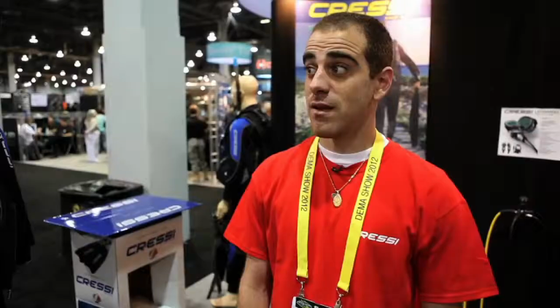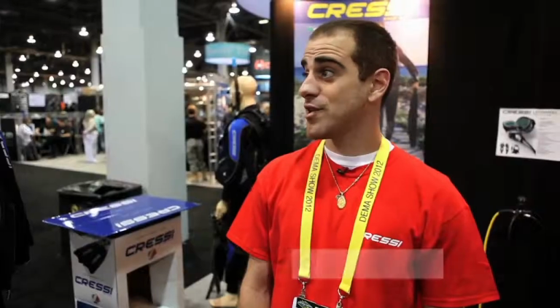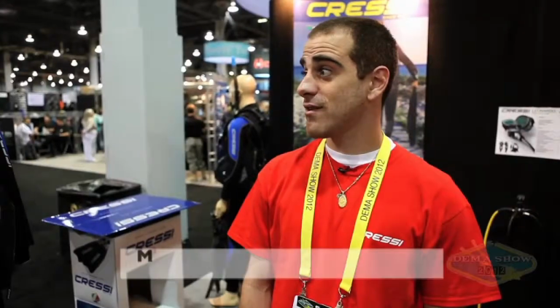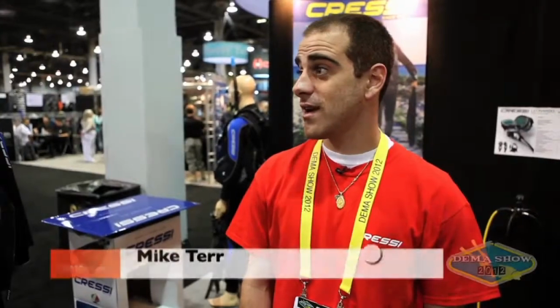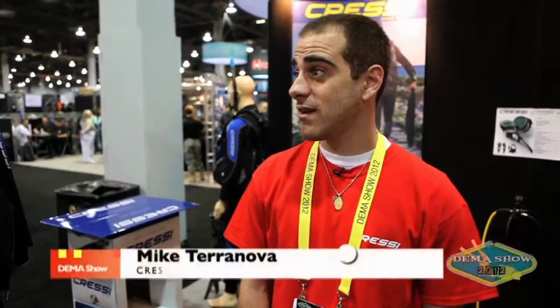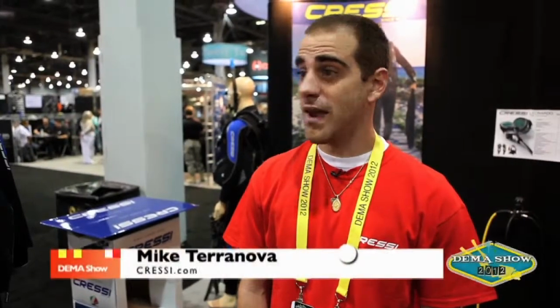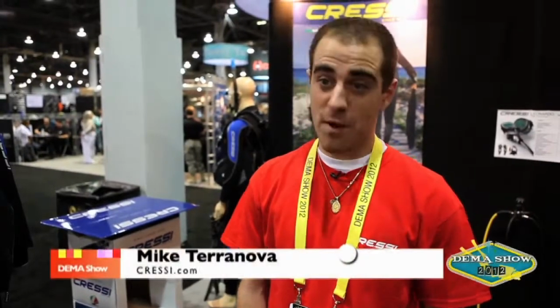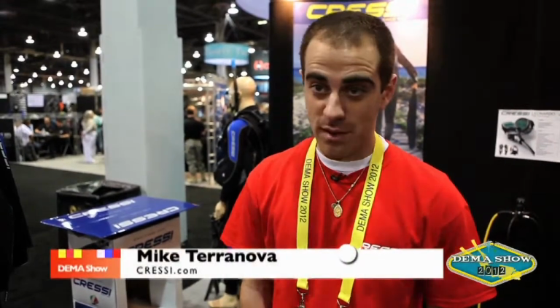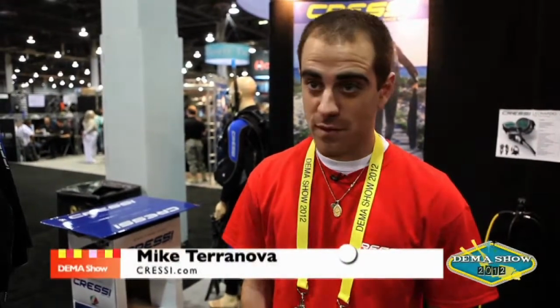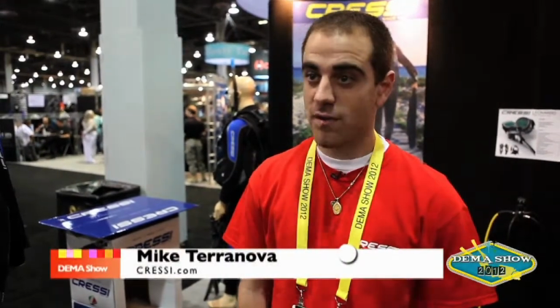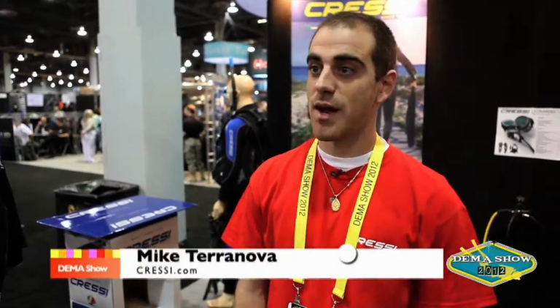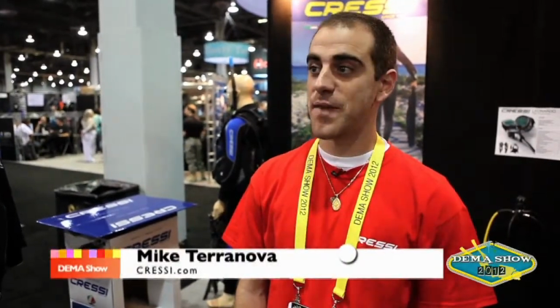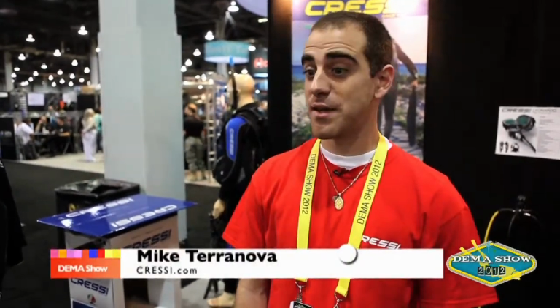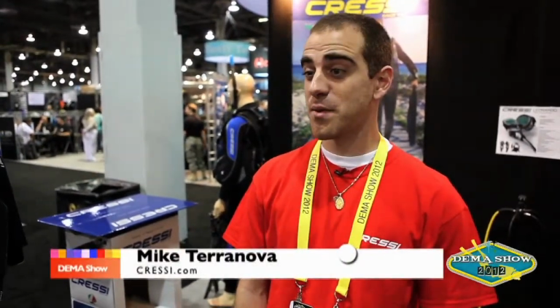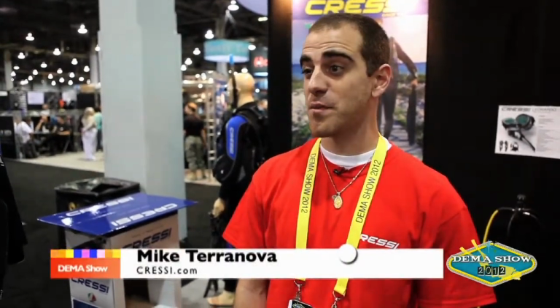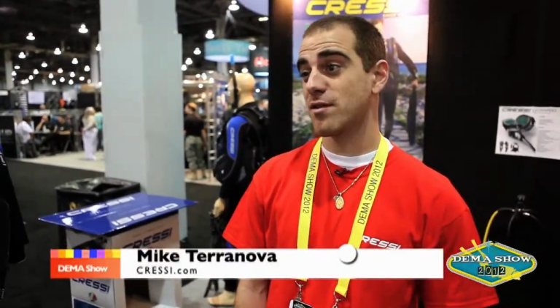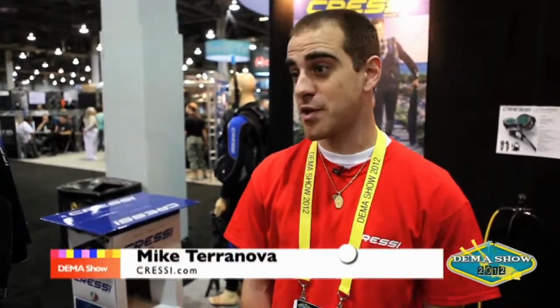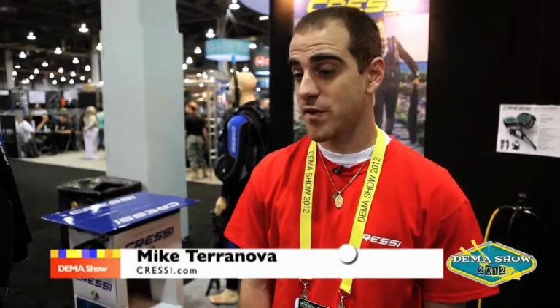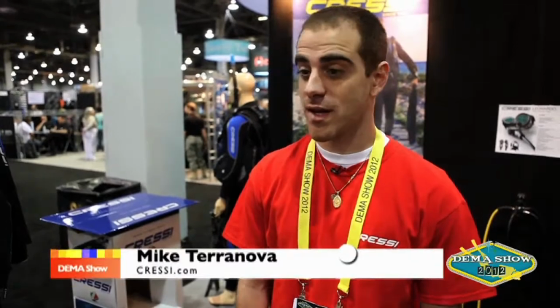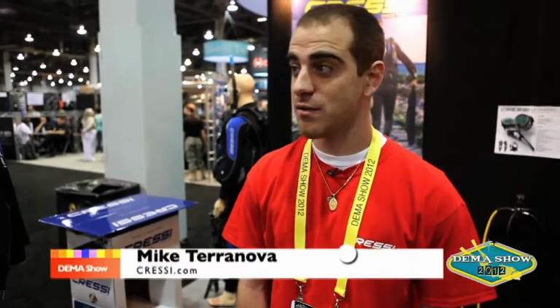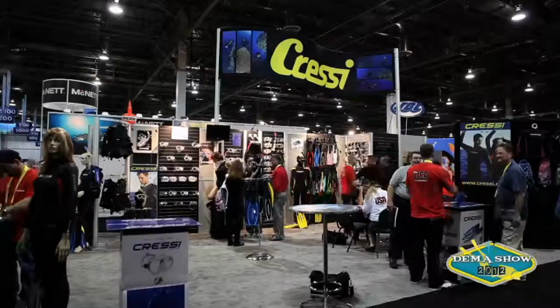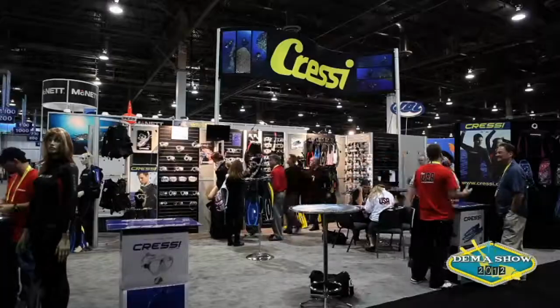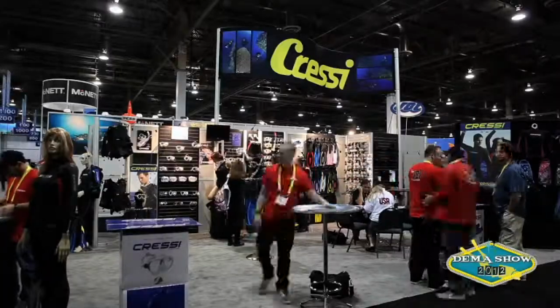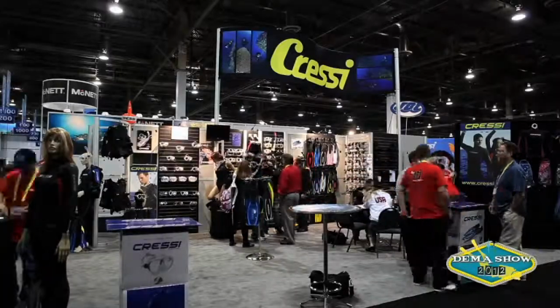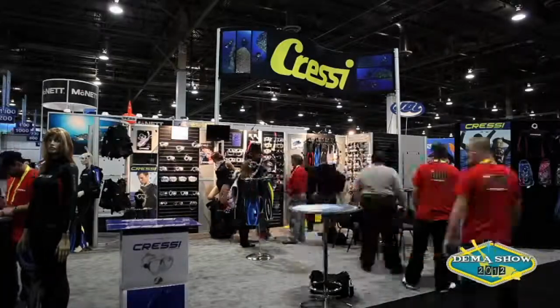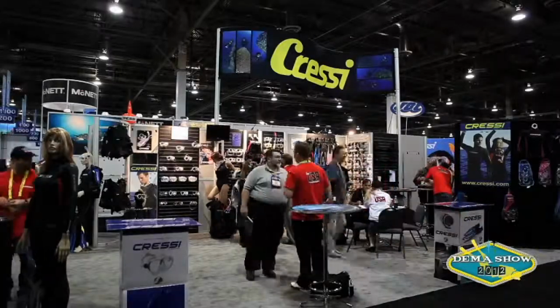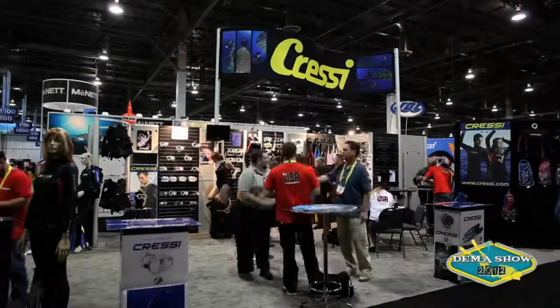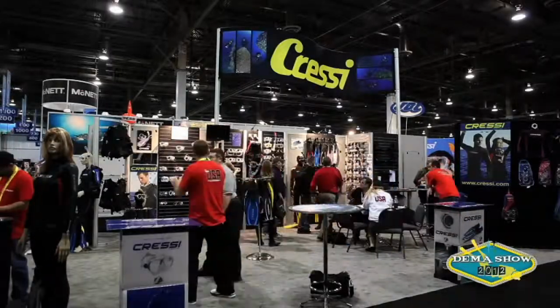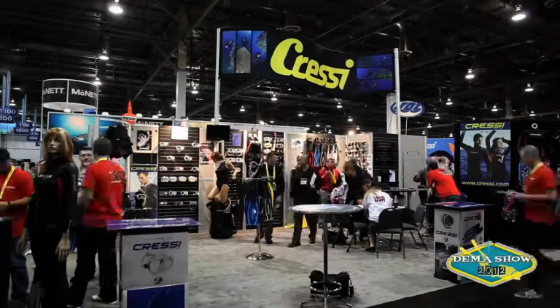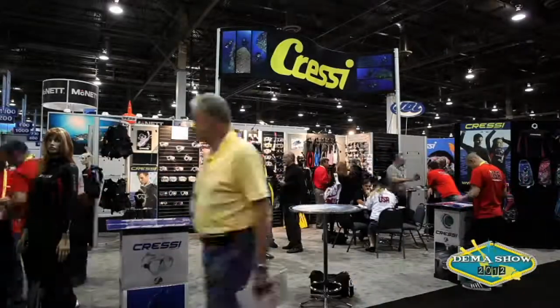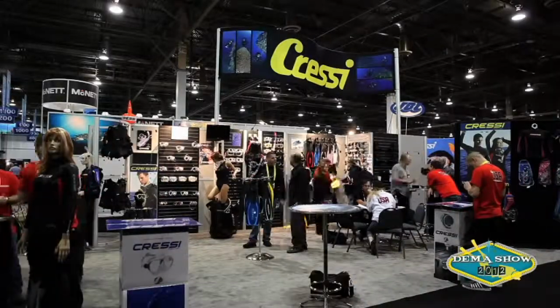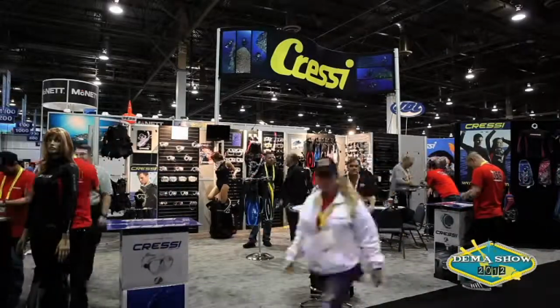This year is a very big year for us. Not only did we move to a much larger facility in New Jersey, but we came out with over 50 new products this year.